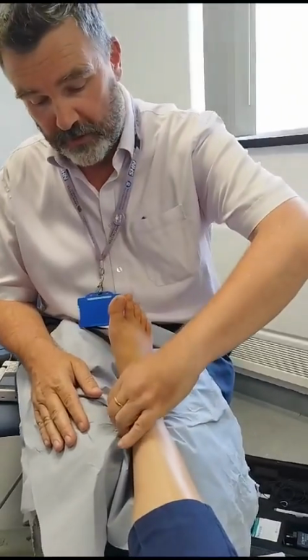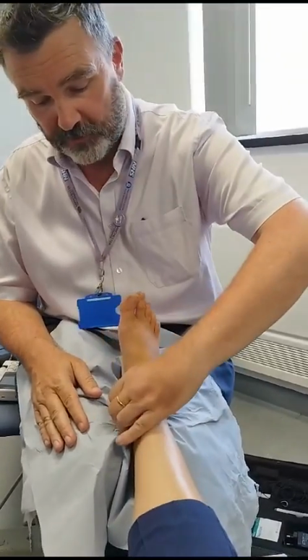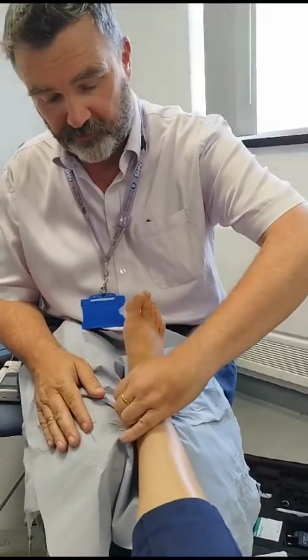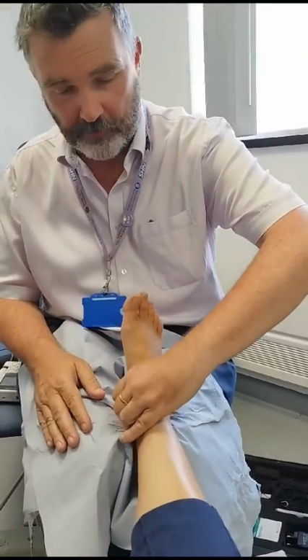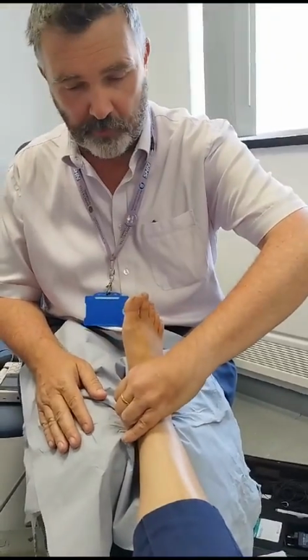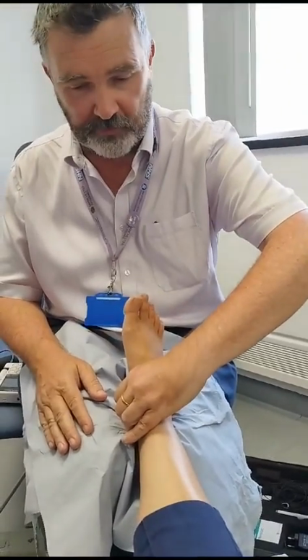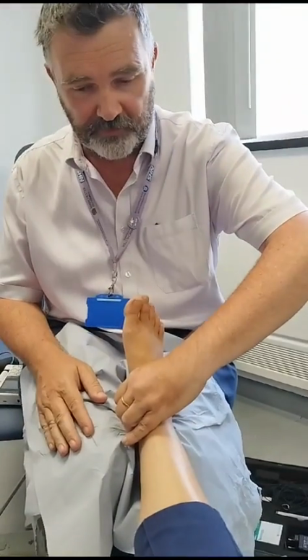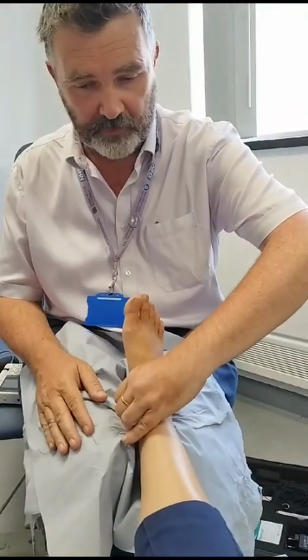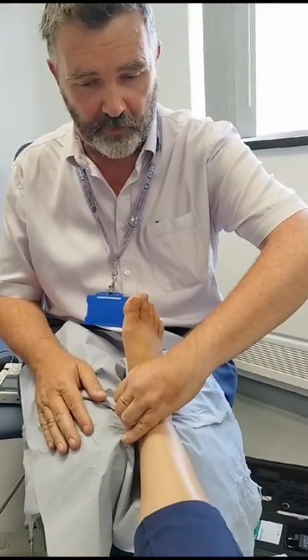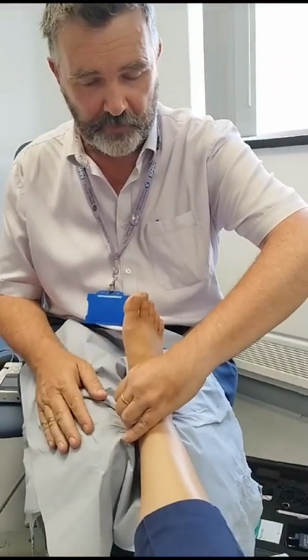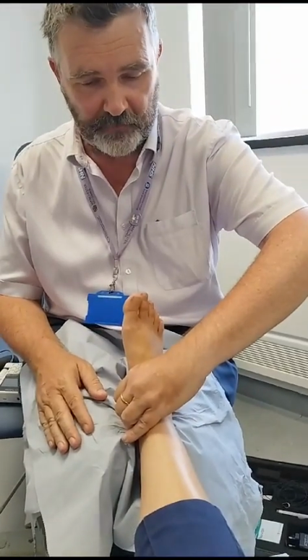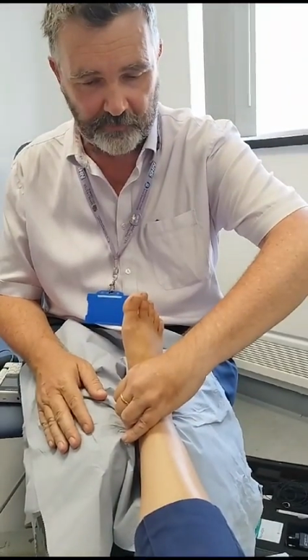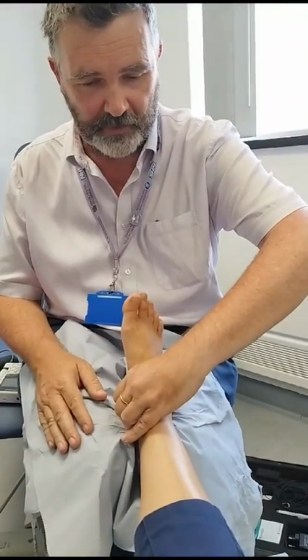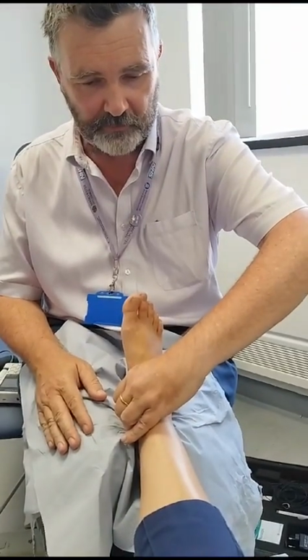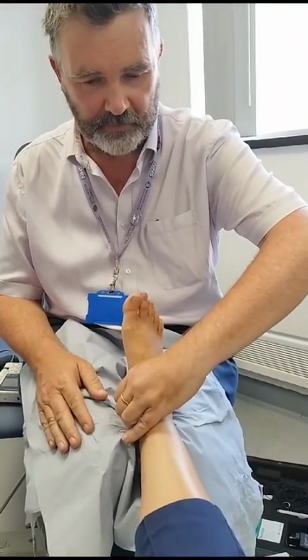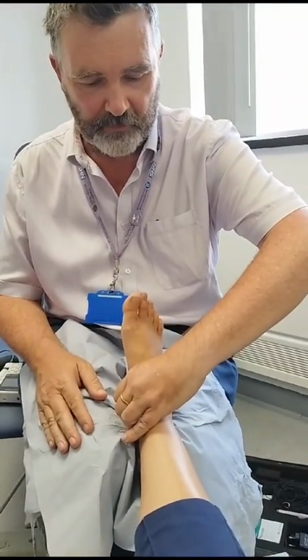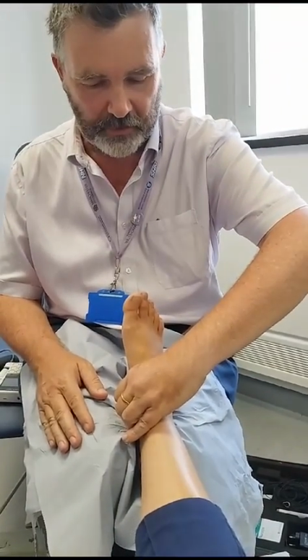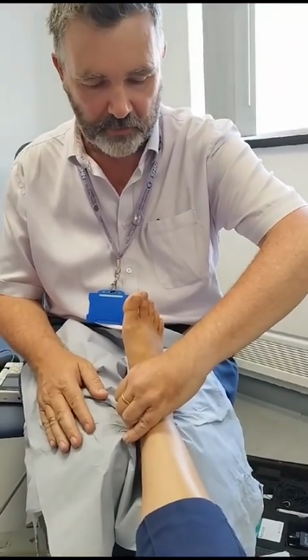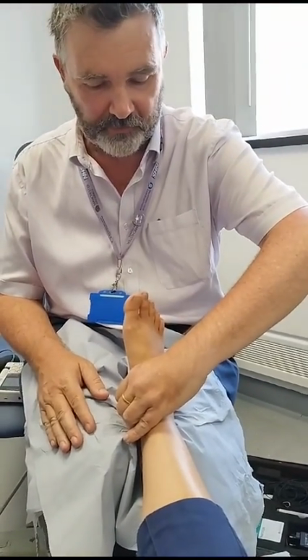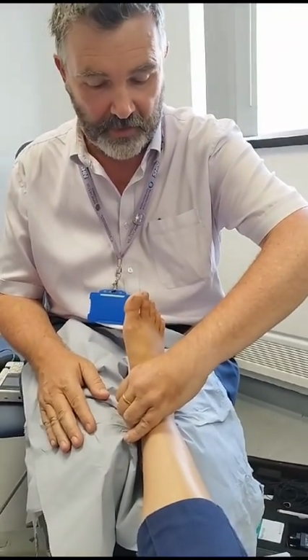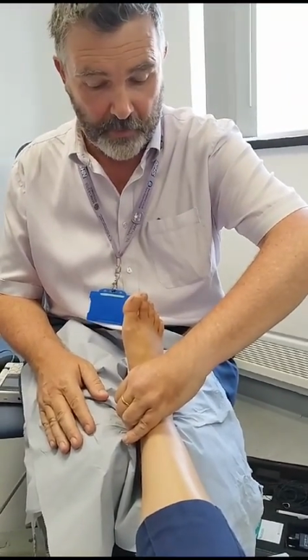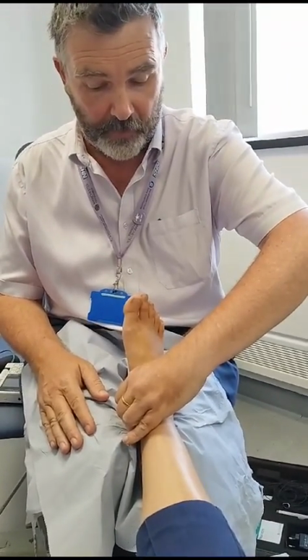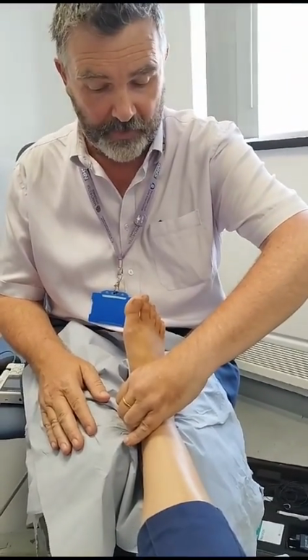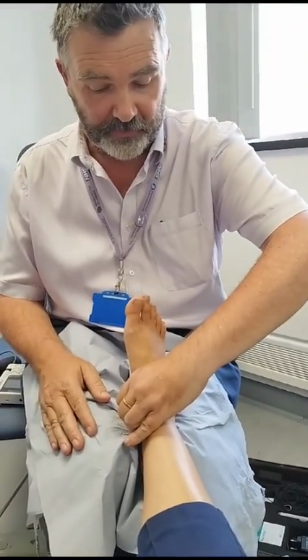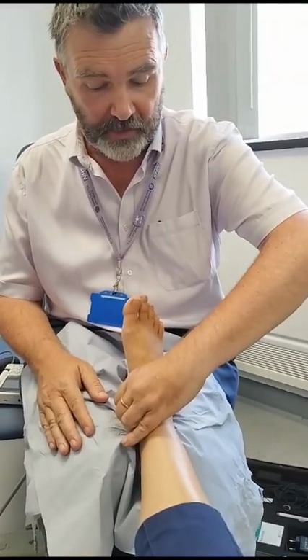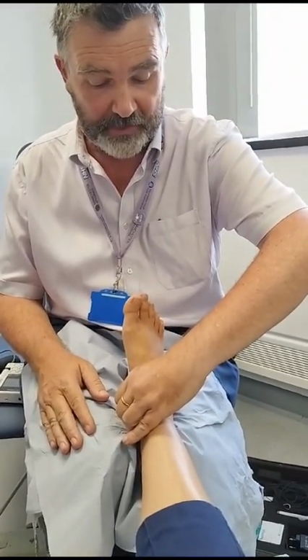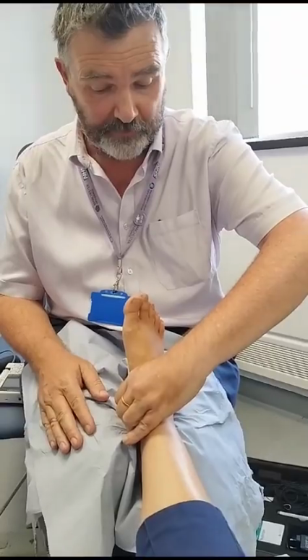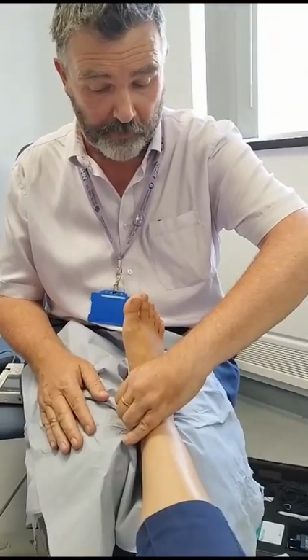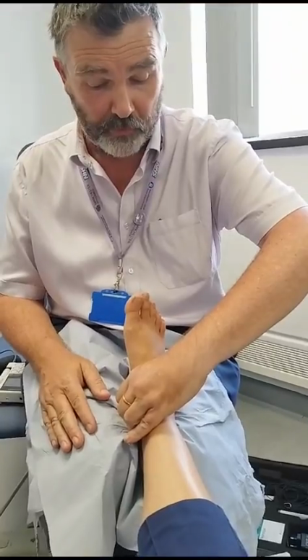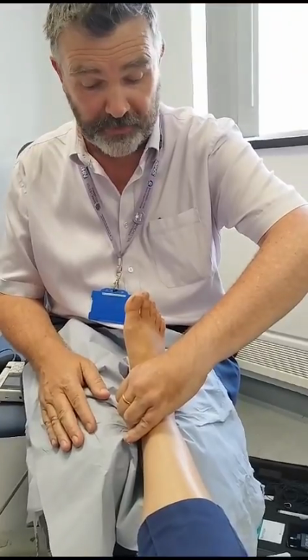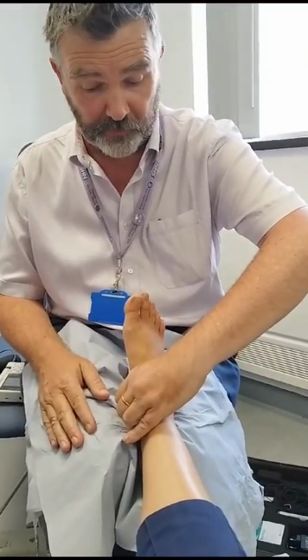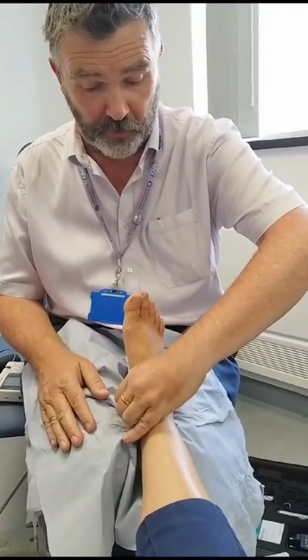I'll try the same on posterior tibial — three fingers behind the medial malleolus. Palpating there: easily palpable, yes or no.